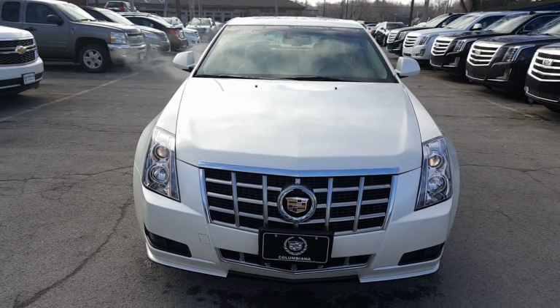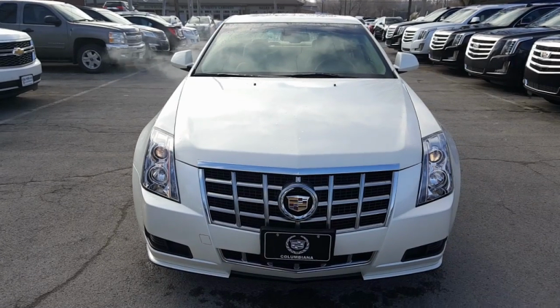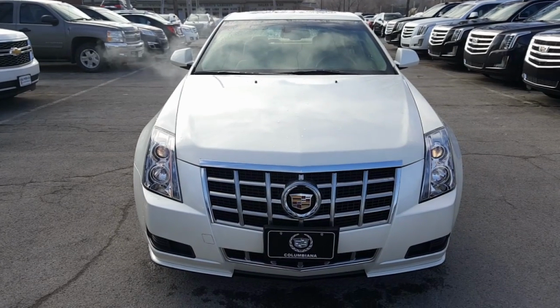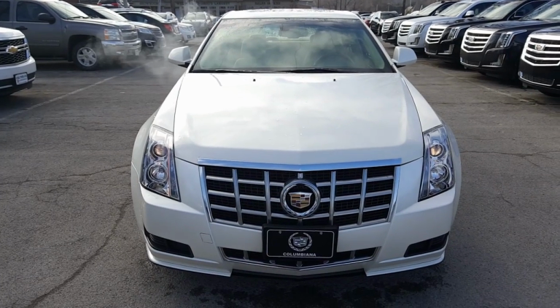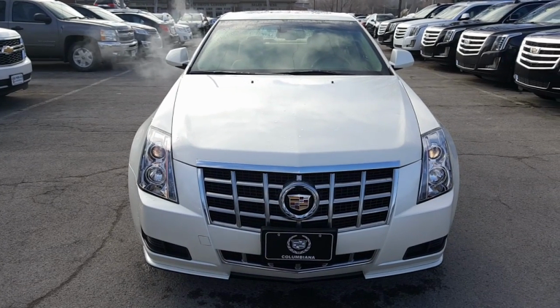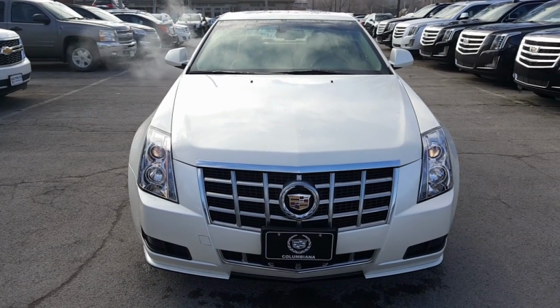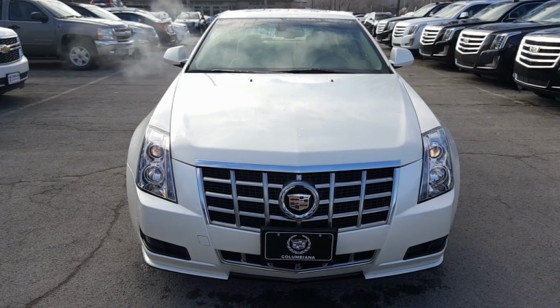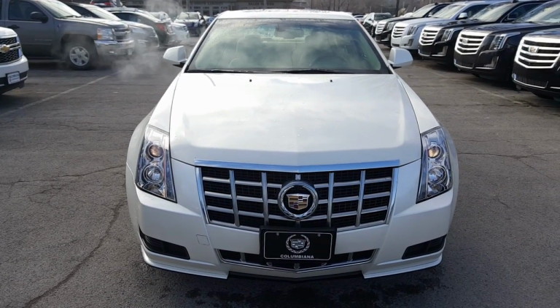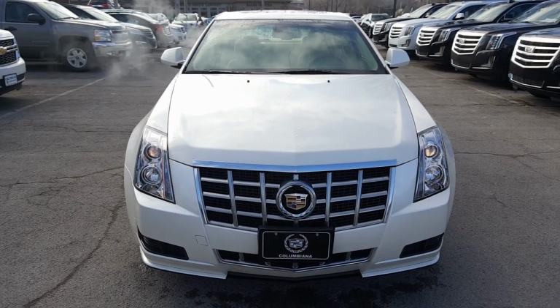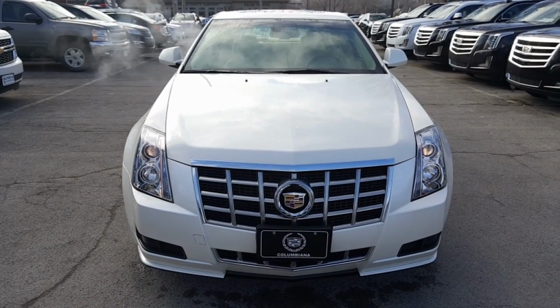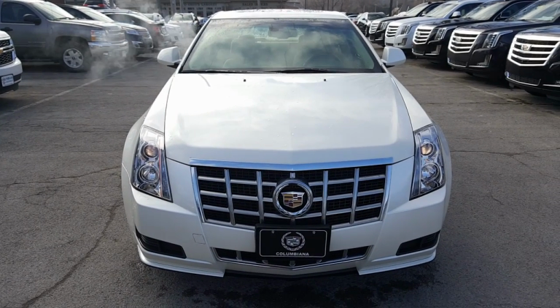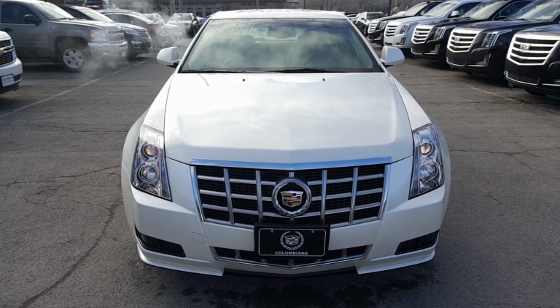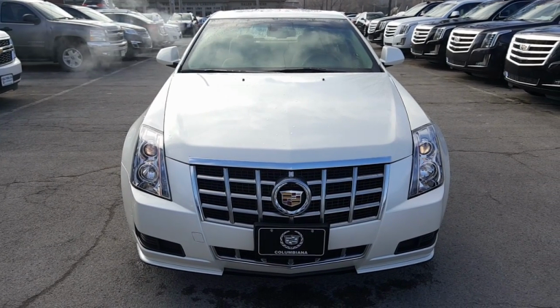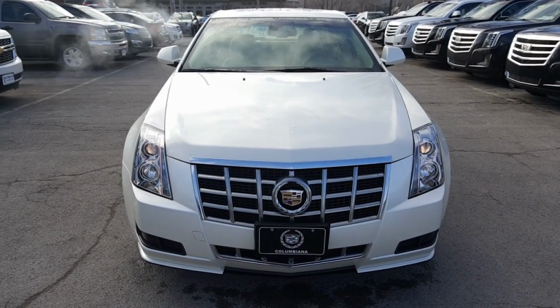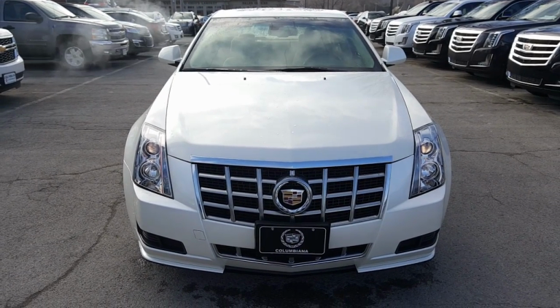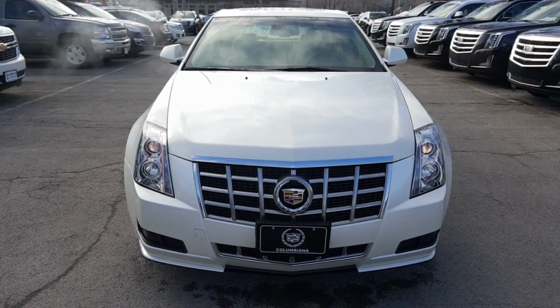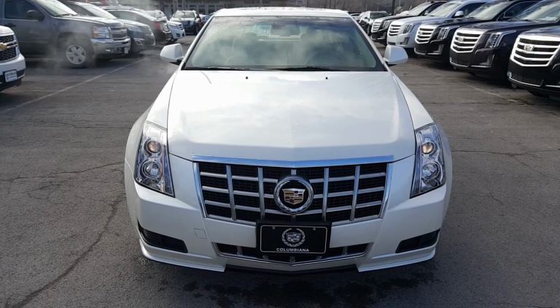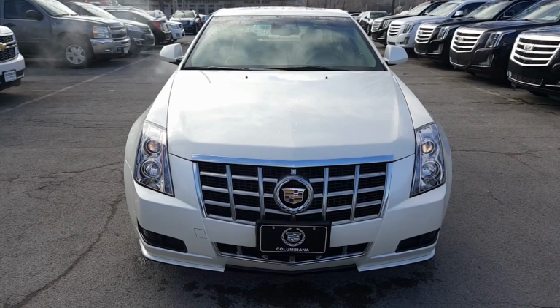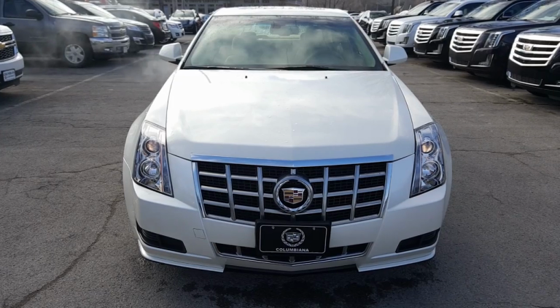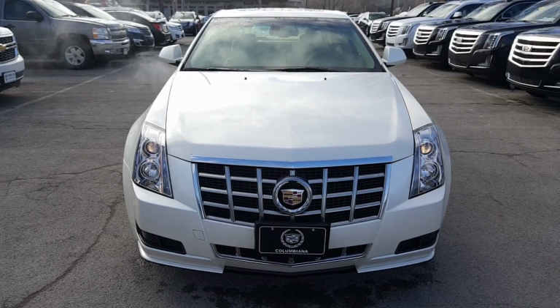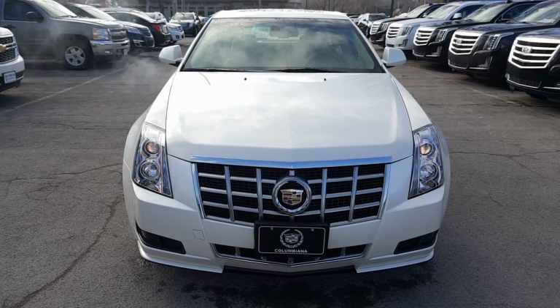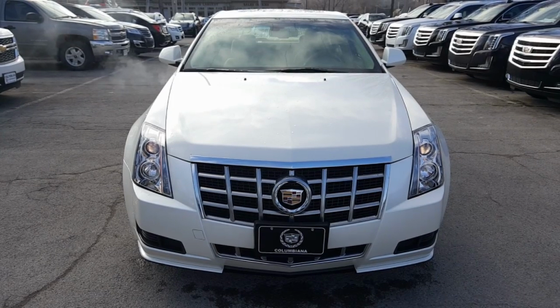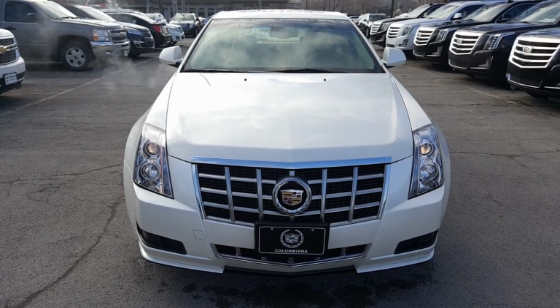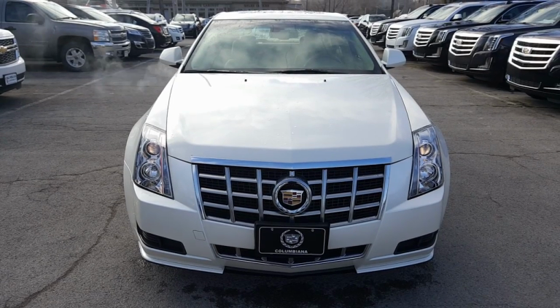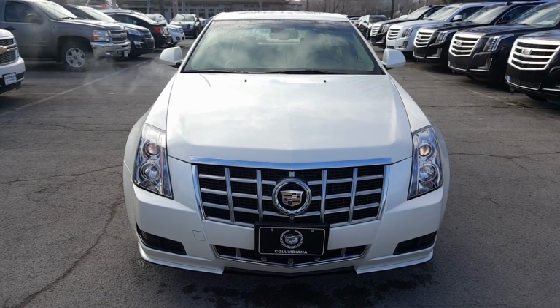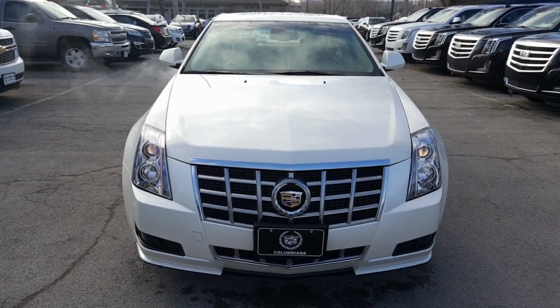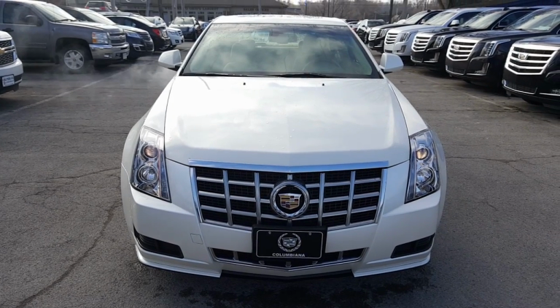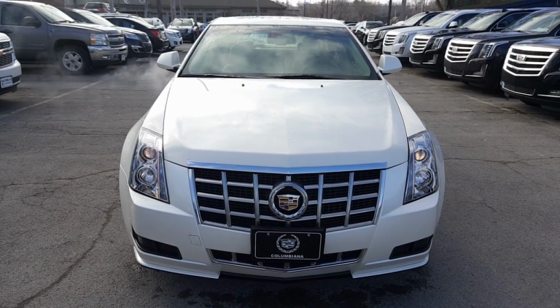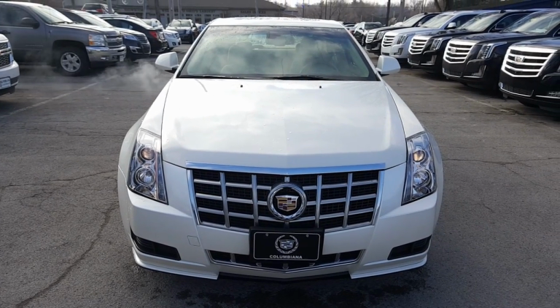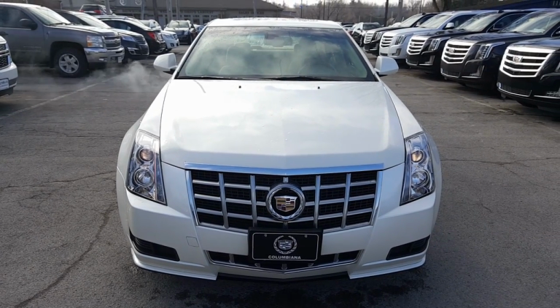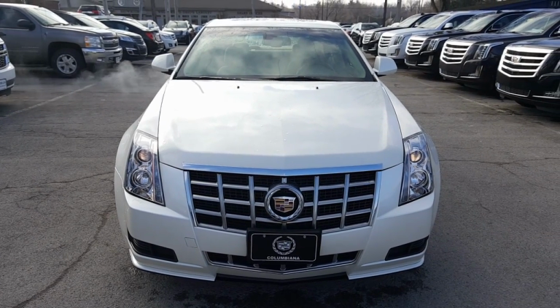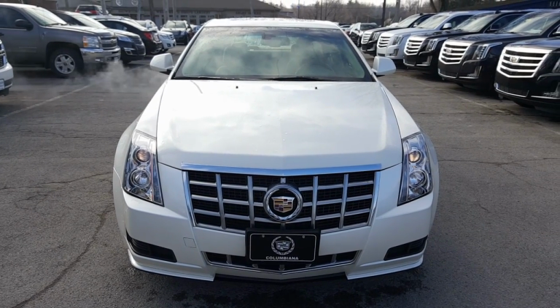Here's a nice look at the front end. Beautiful. Got your projection headlamps there and your Cadillac Laurel and Shield.